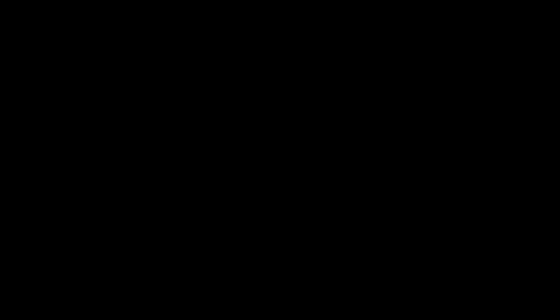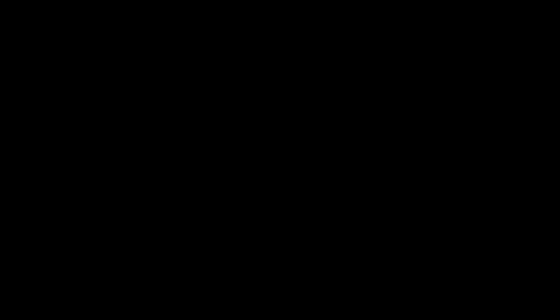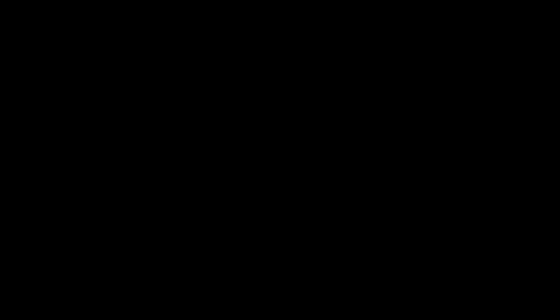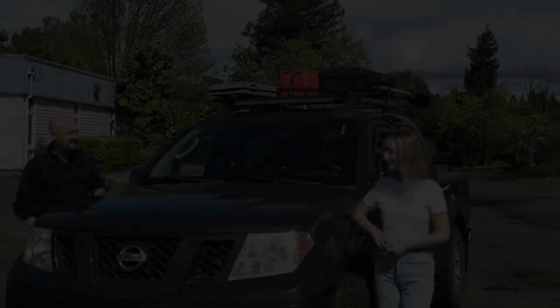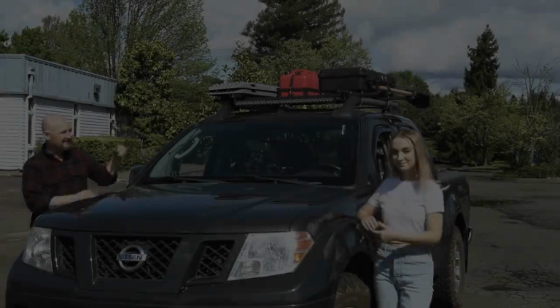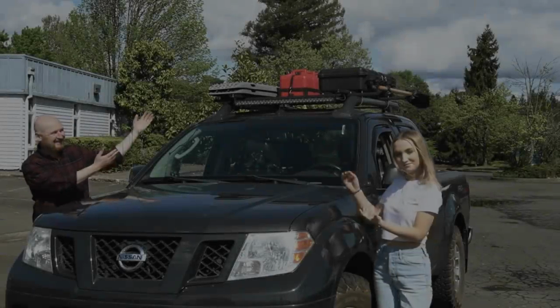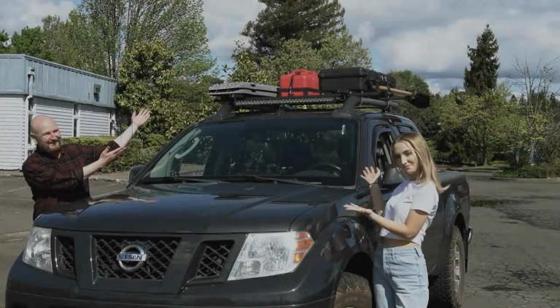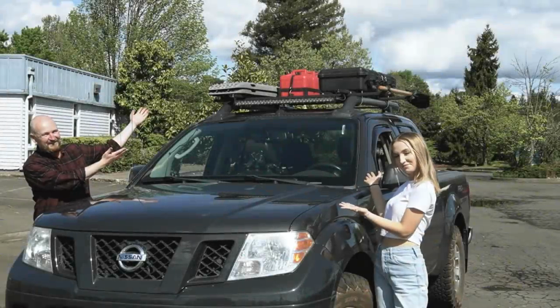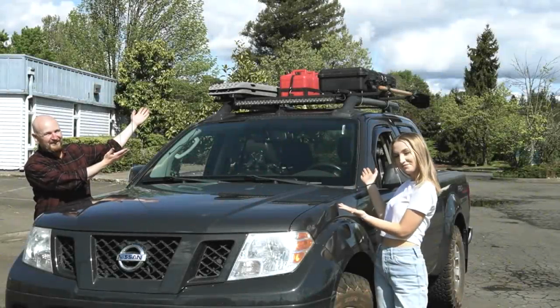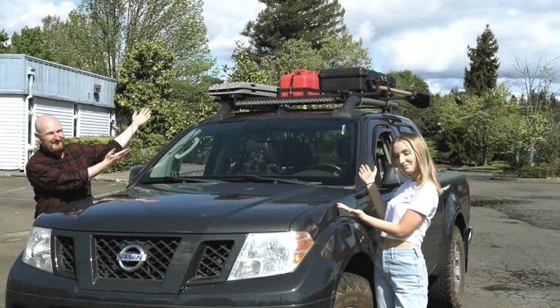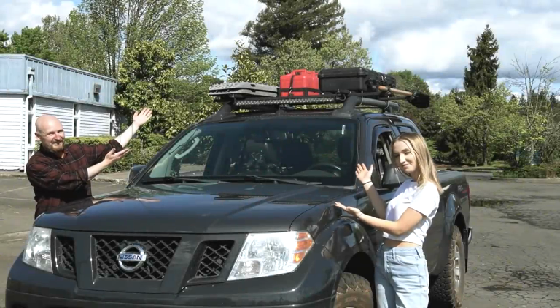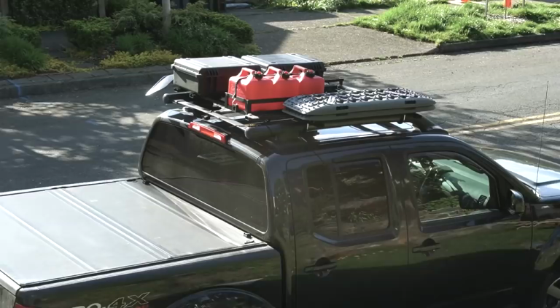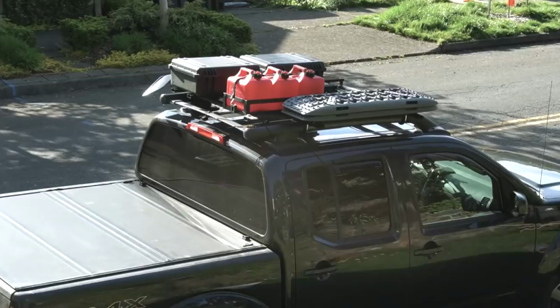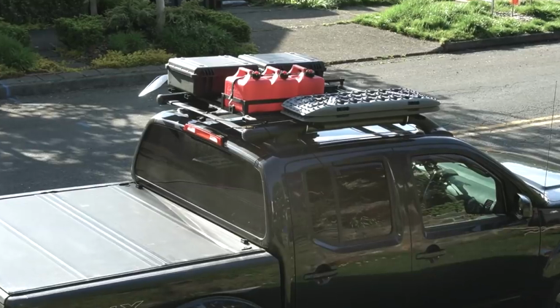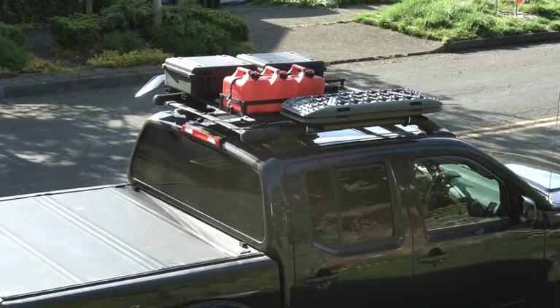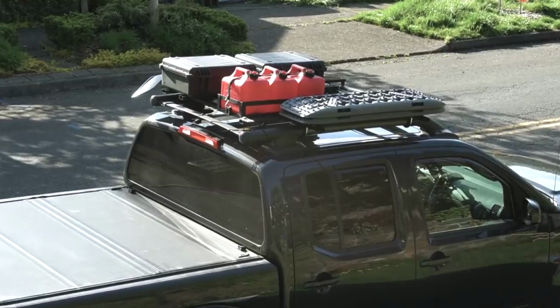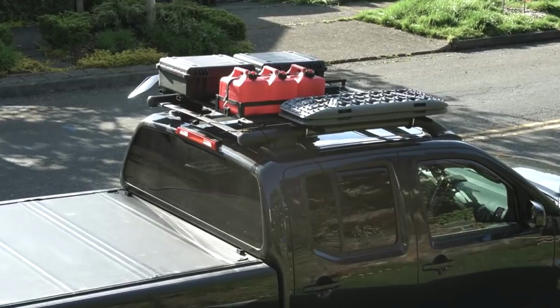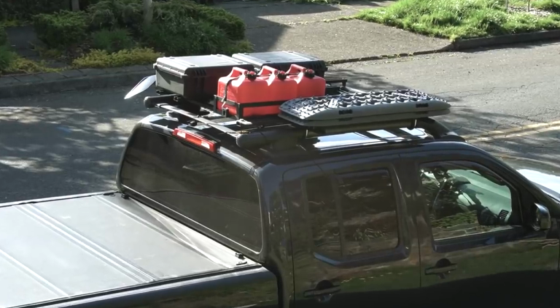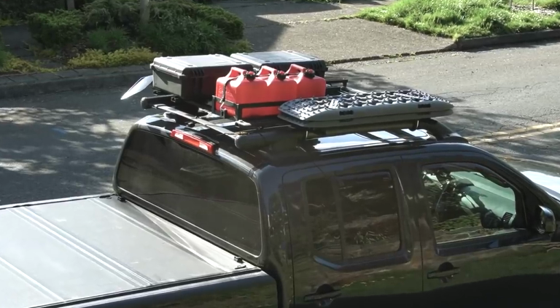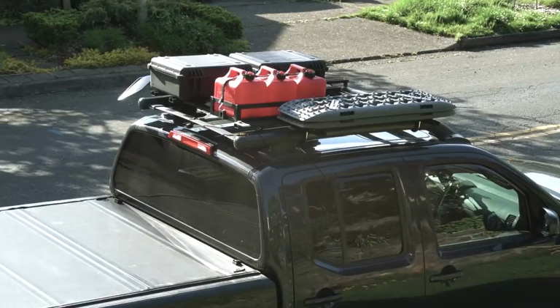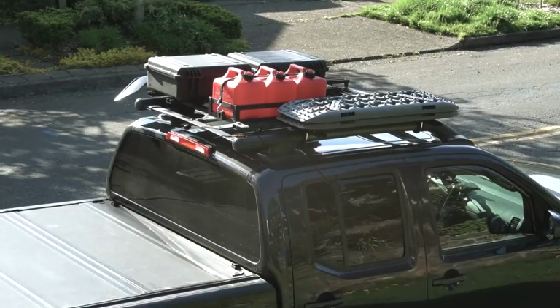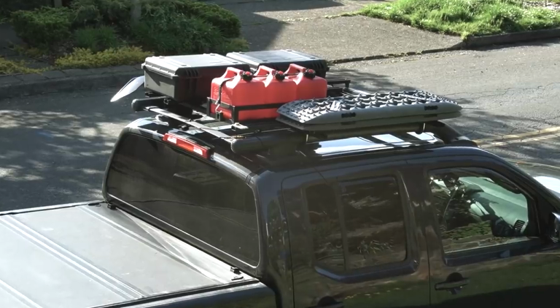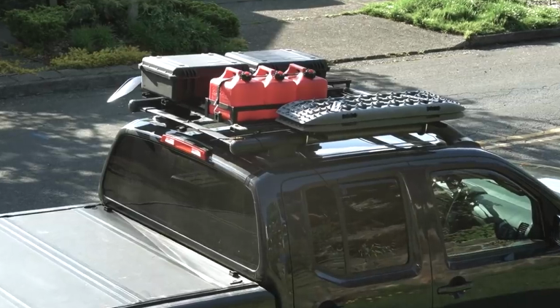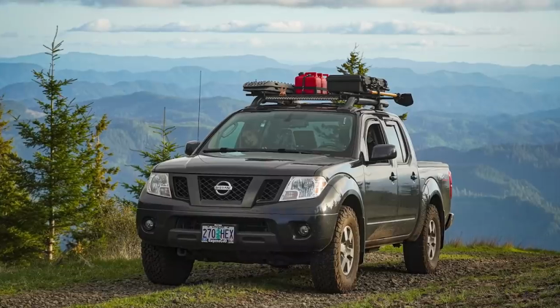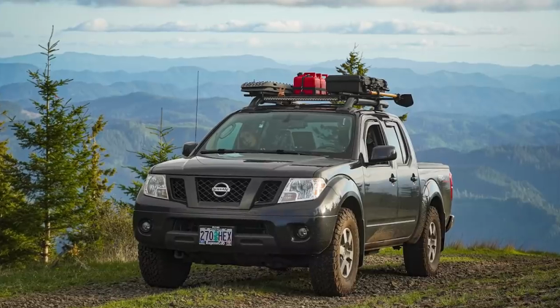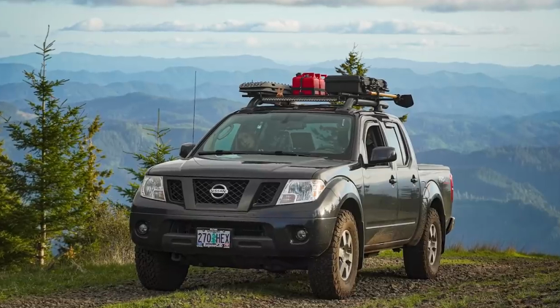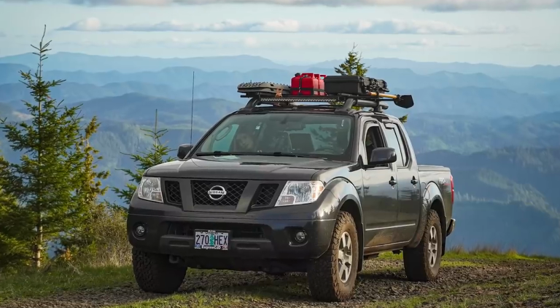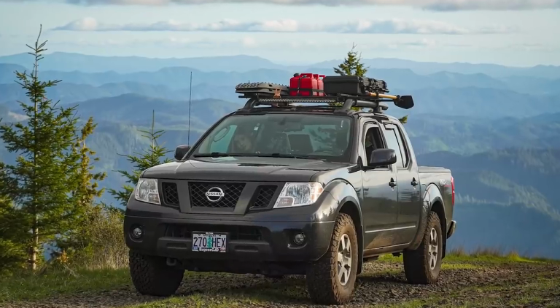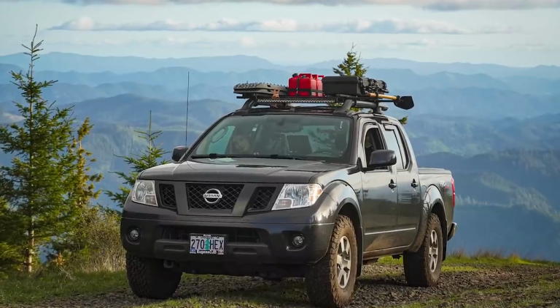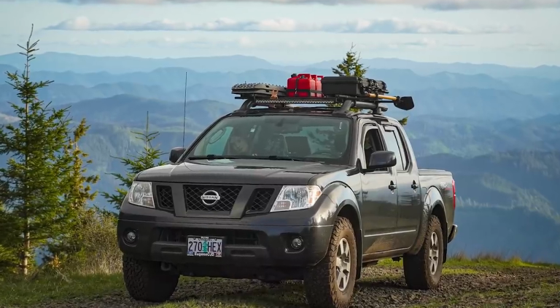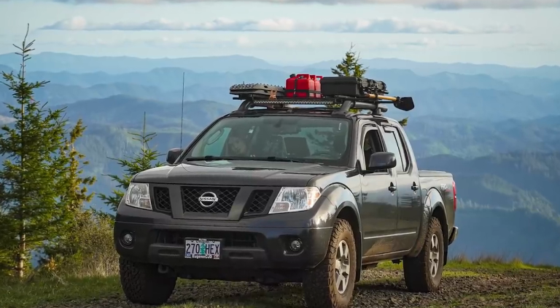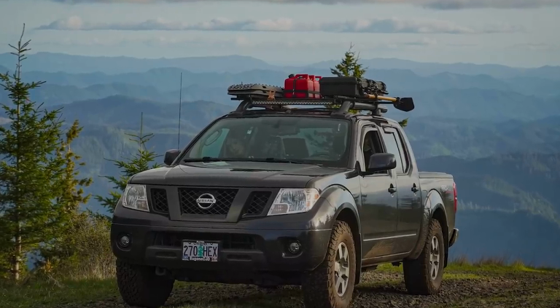In this video, join Lucy and me as we take a look at my budget approach to getting some of my gear mounted onto the roof of my Nissan Frontier.